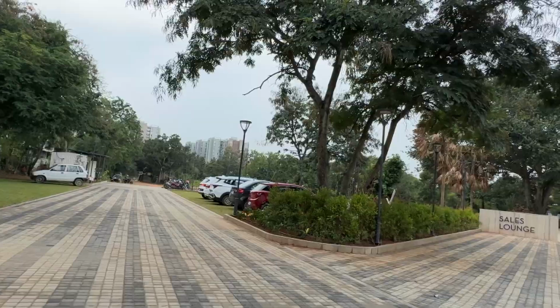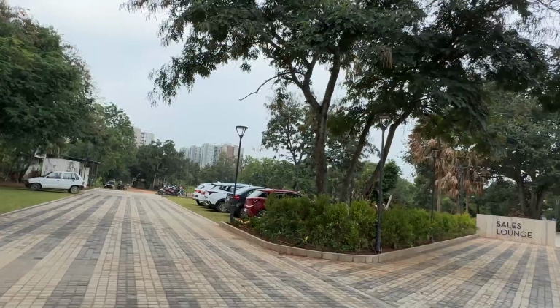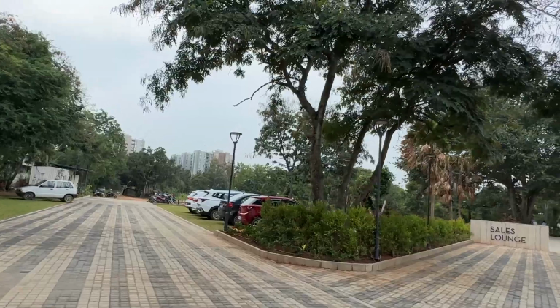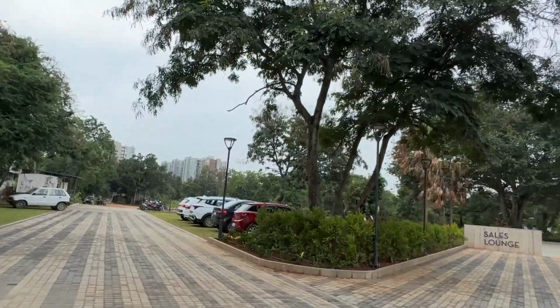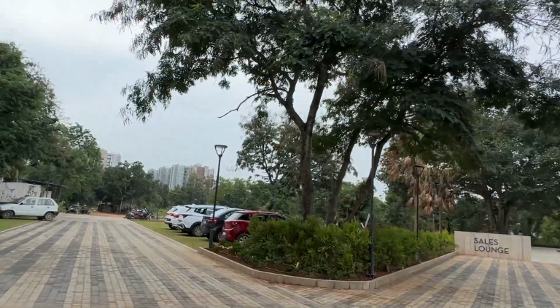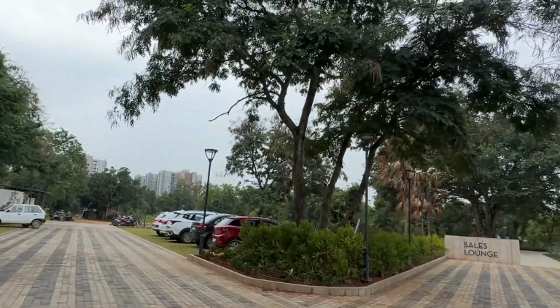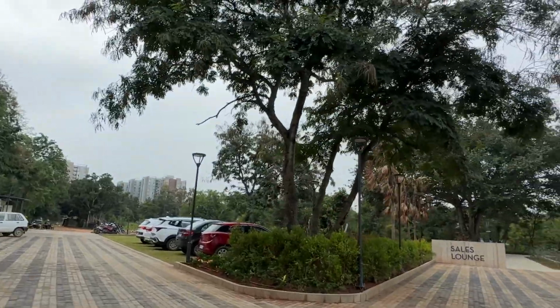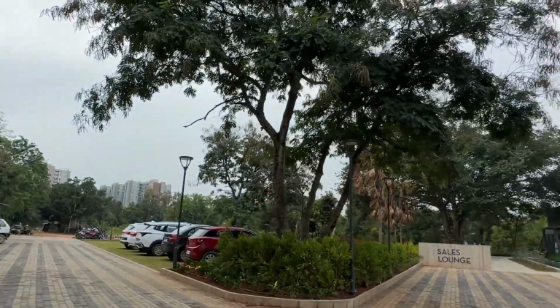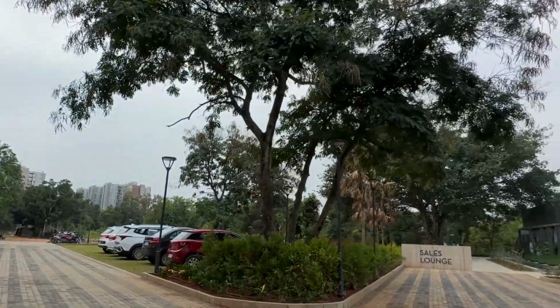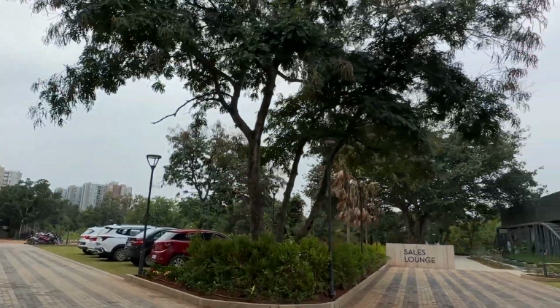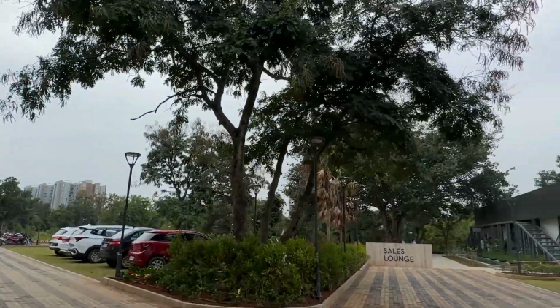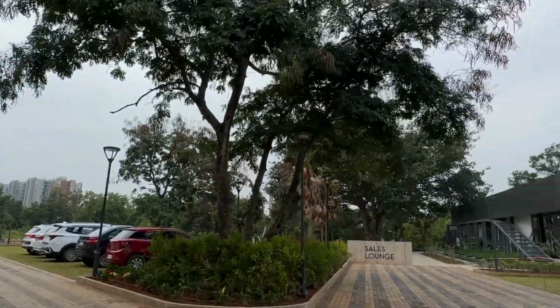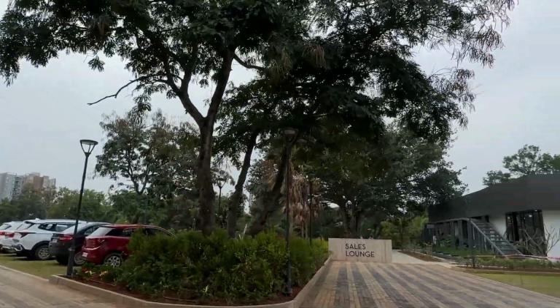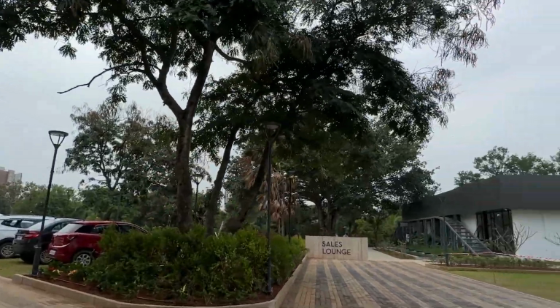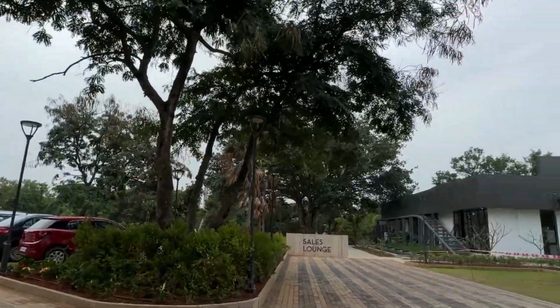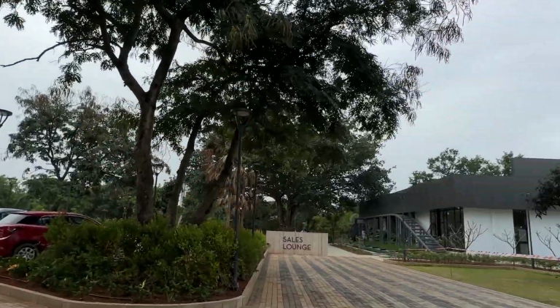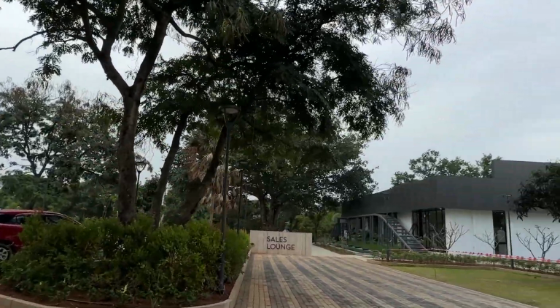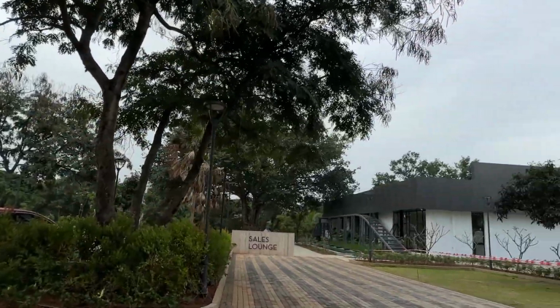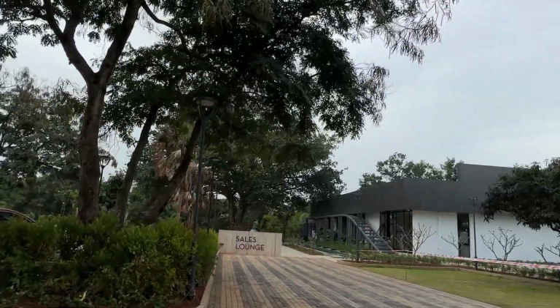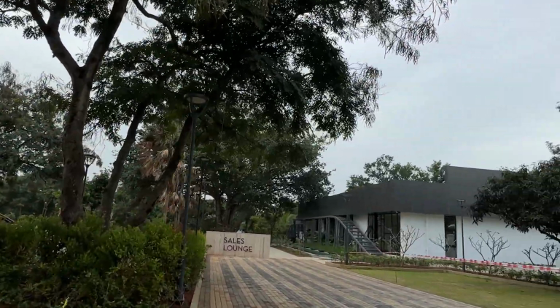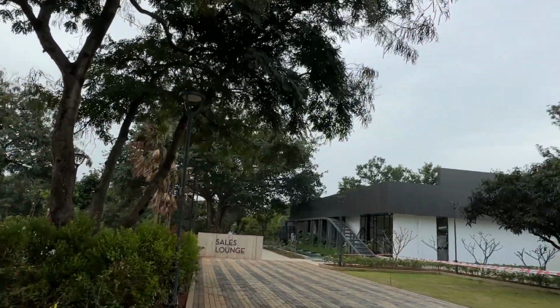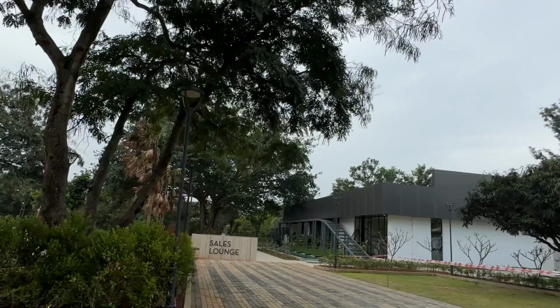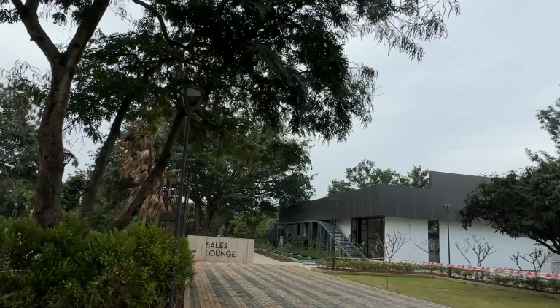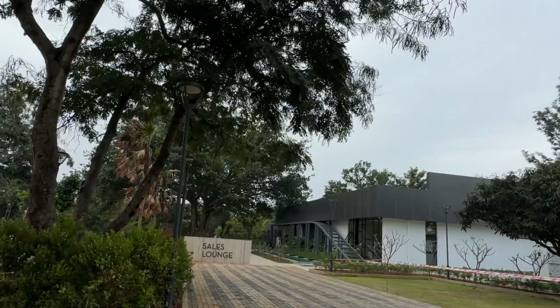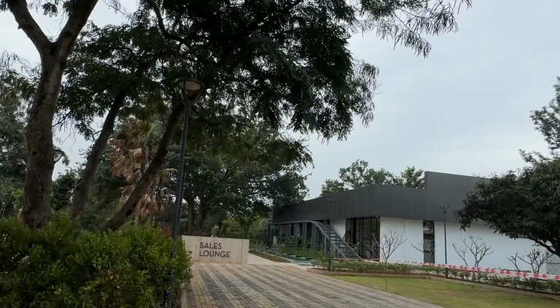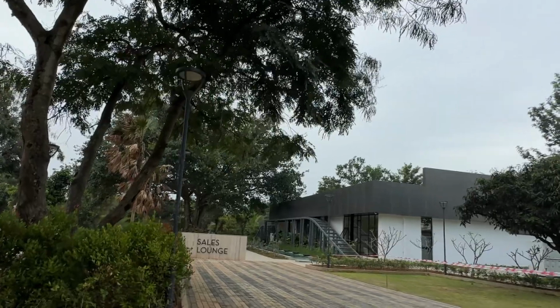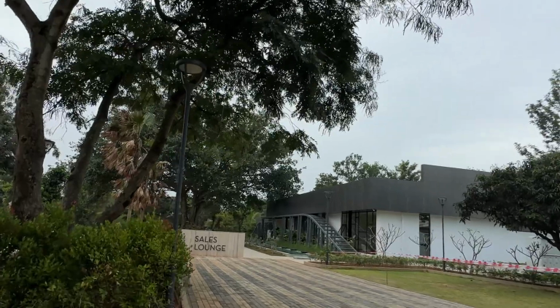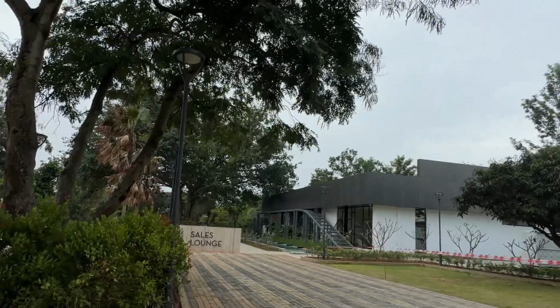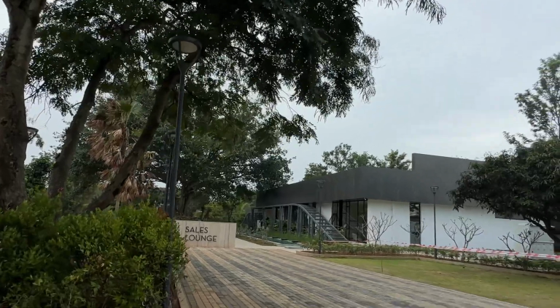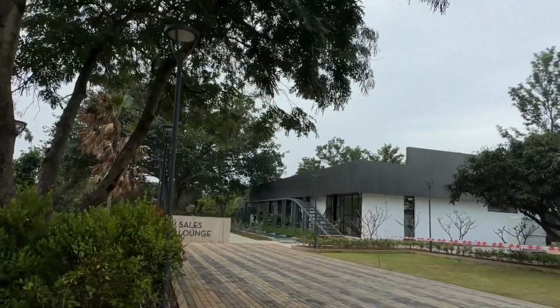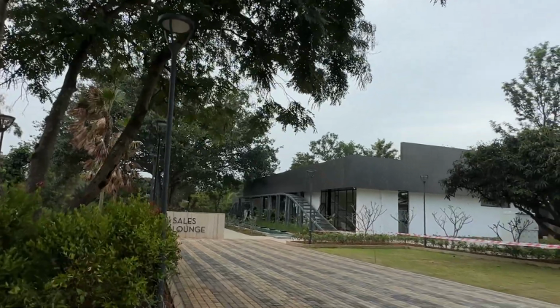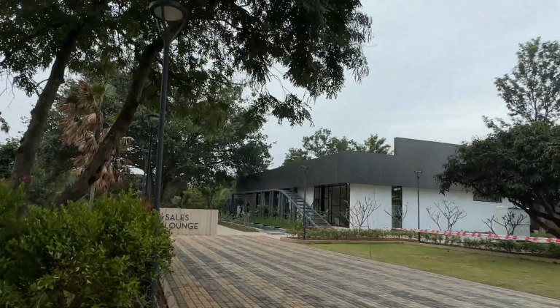This is also a big society. We are going to see here — there is a sales lounge. We are going to find out how many square feet, how many areas, how many parking spaces are available.